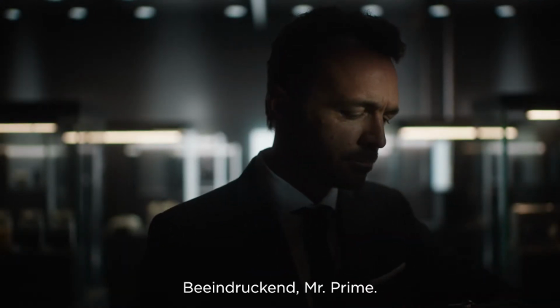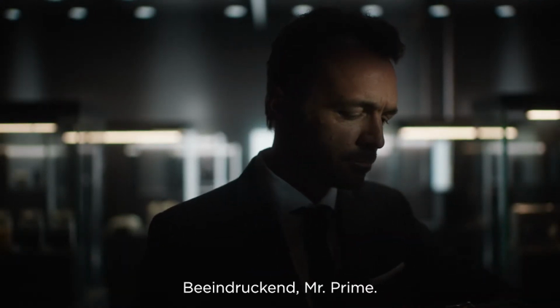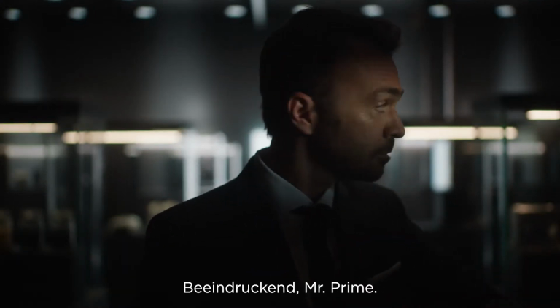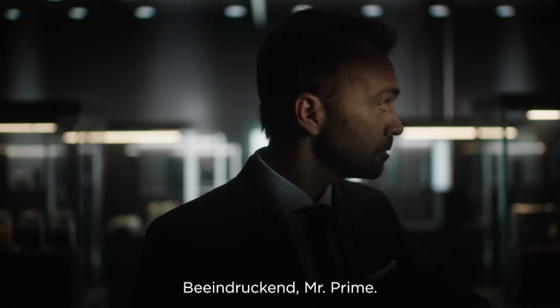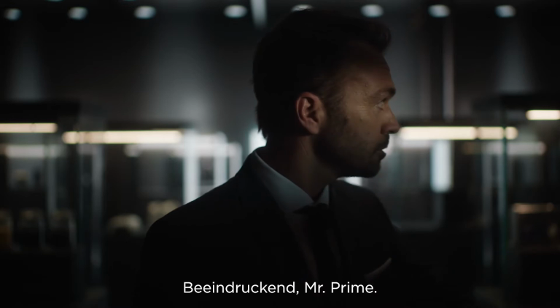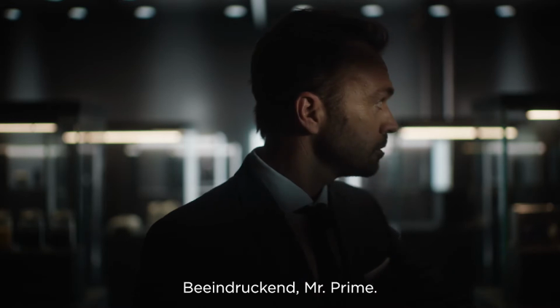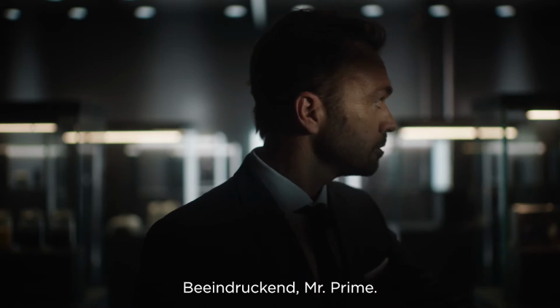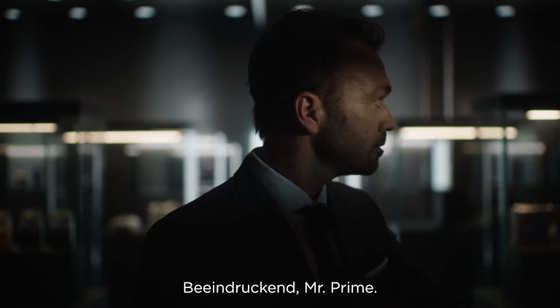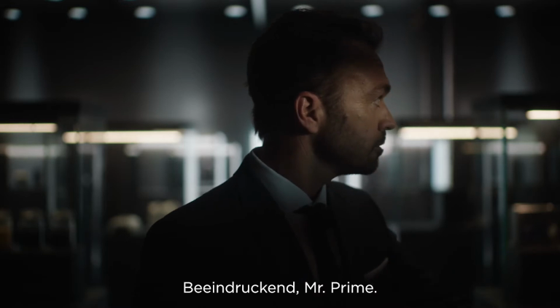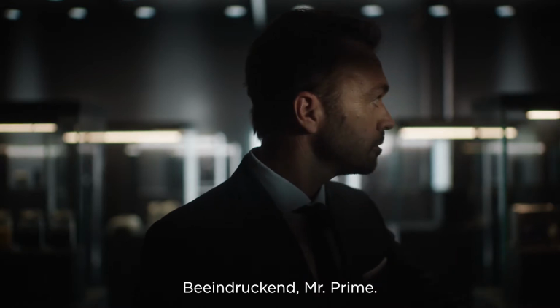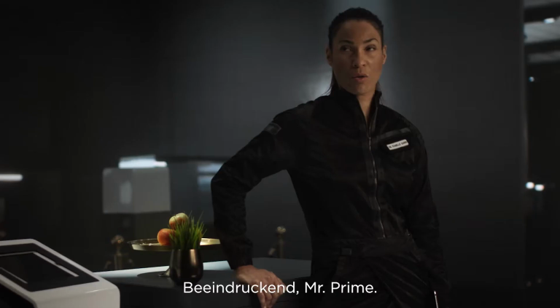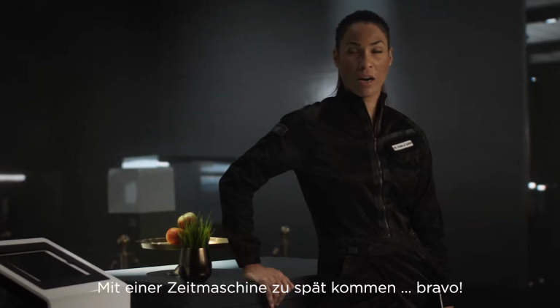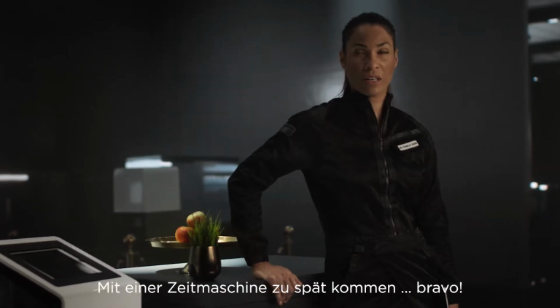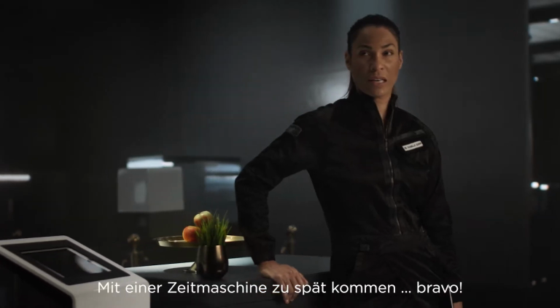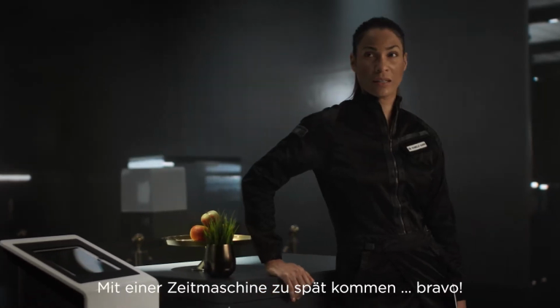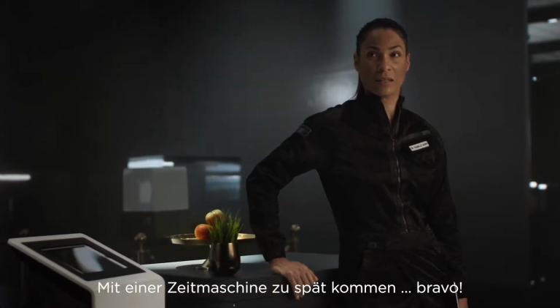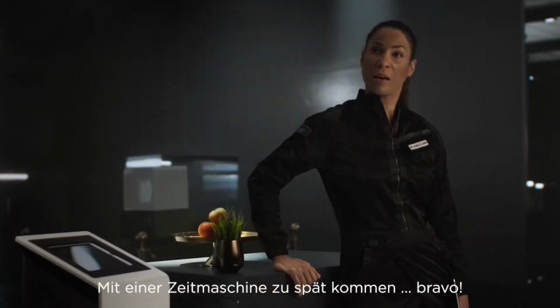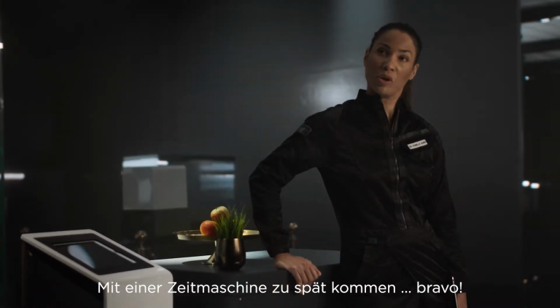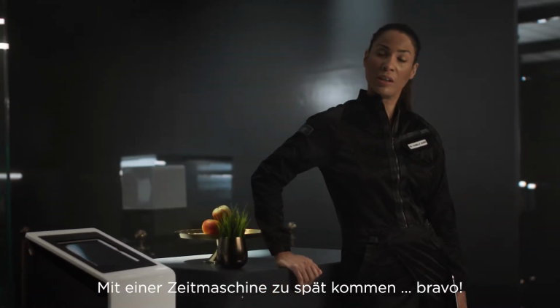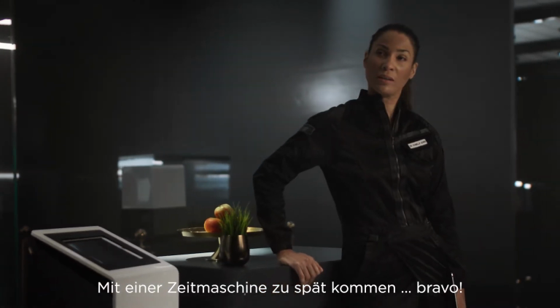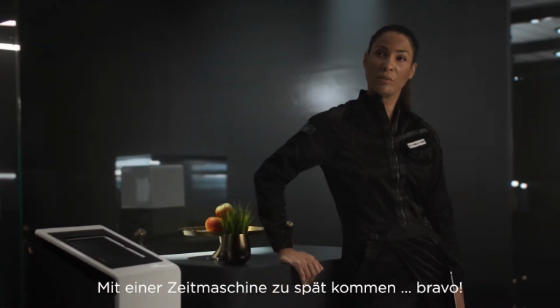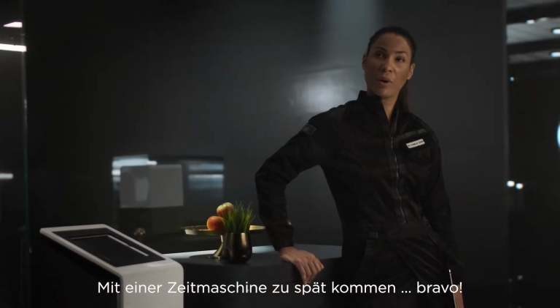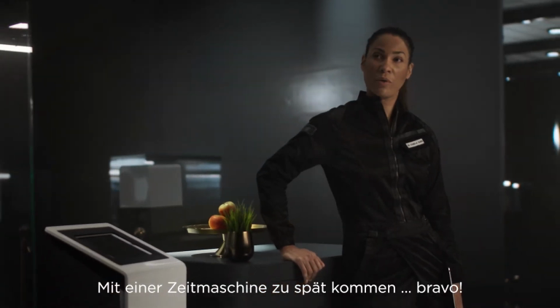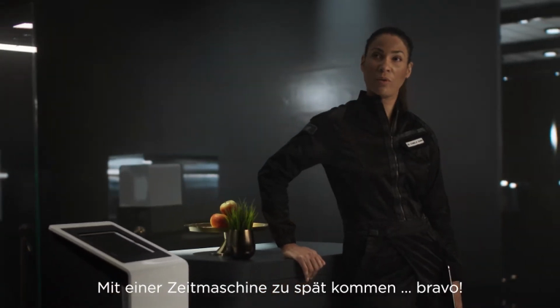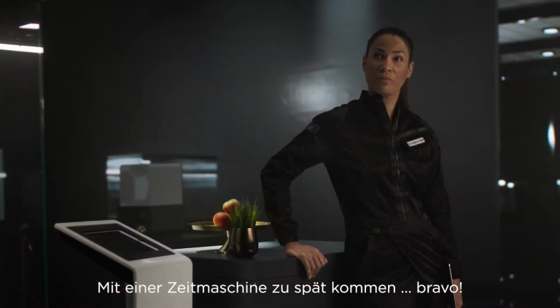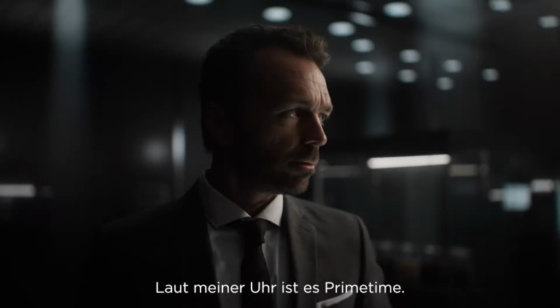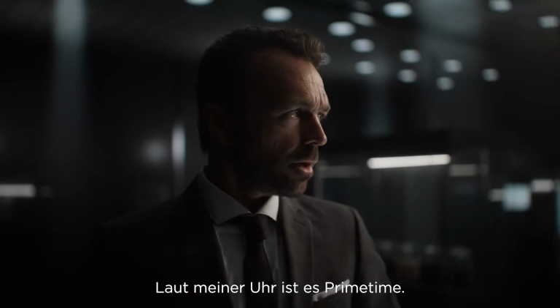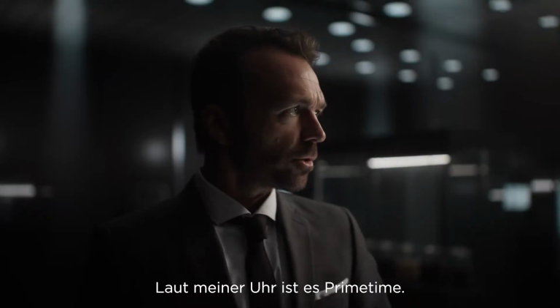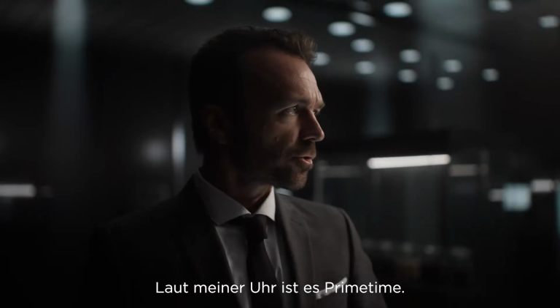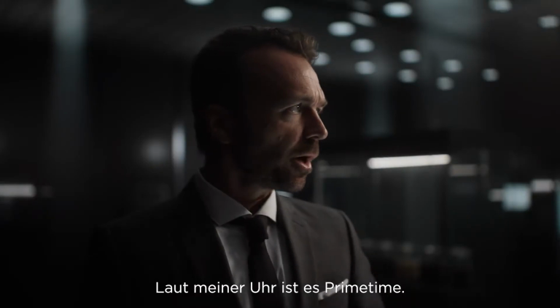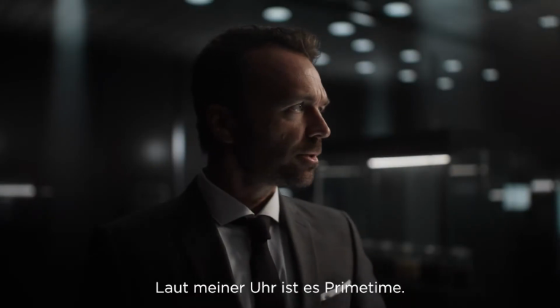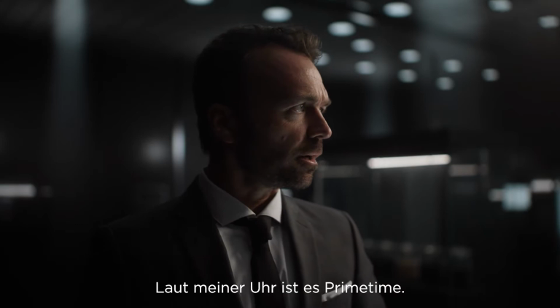Impressive, Mr. Prime, arriving late in a time machine. Bravo. Well, on my watch, it's prime time.